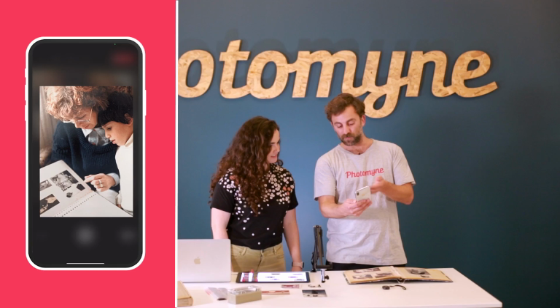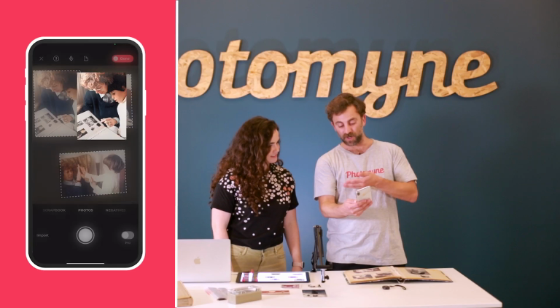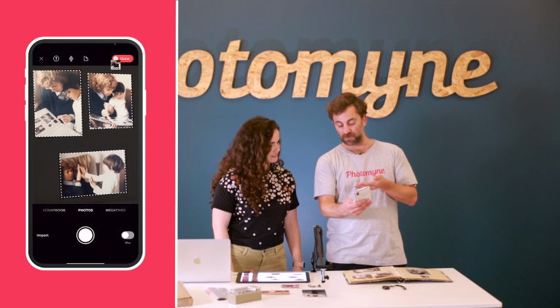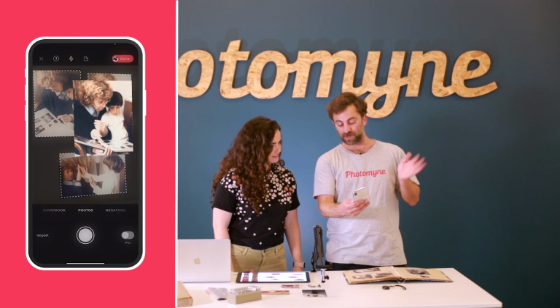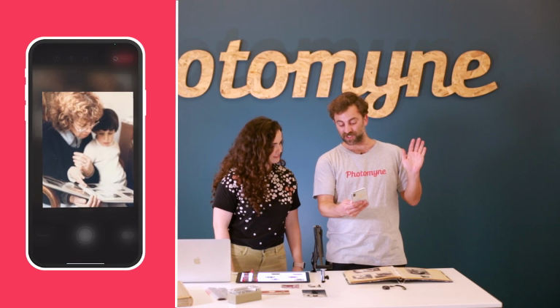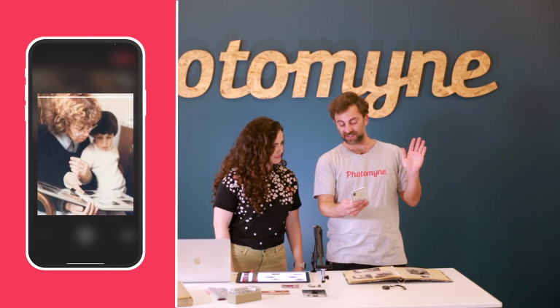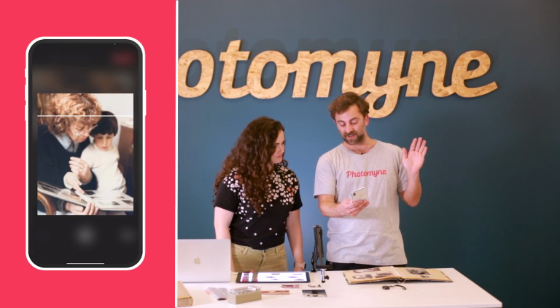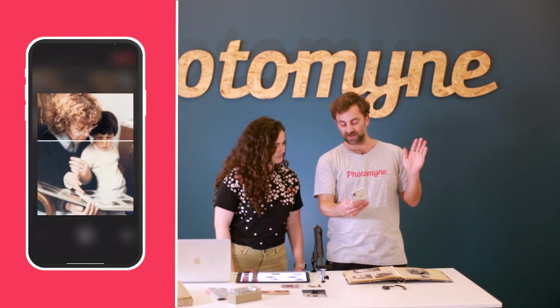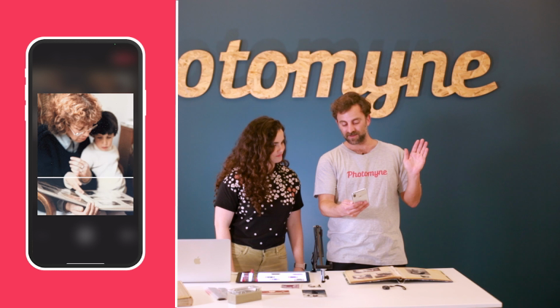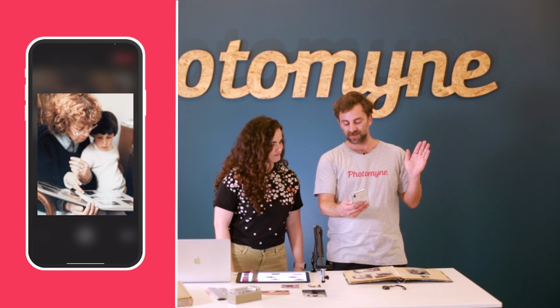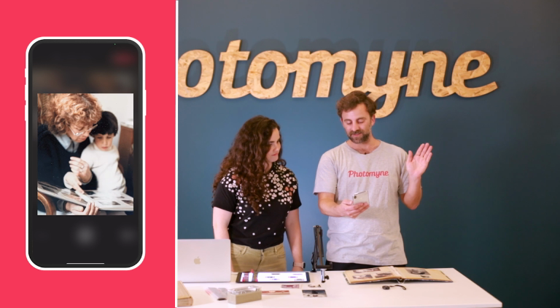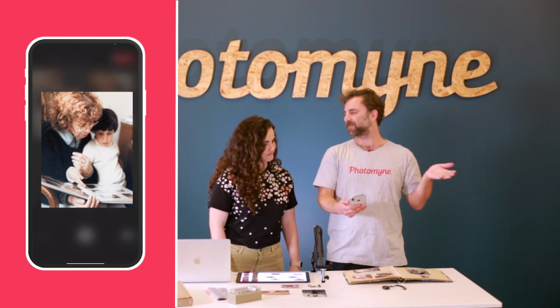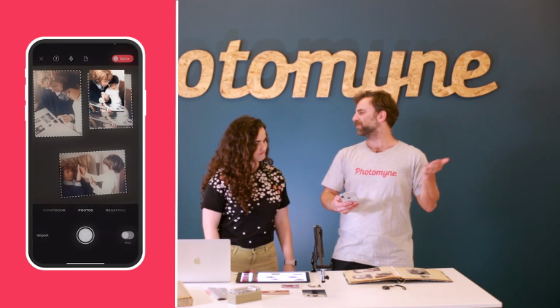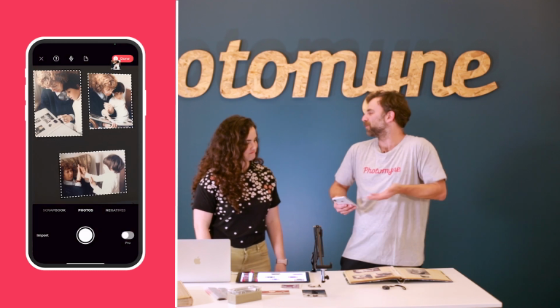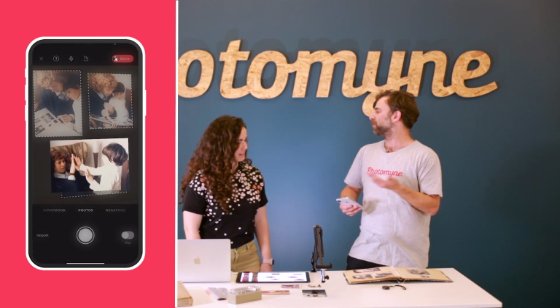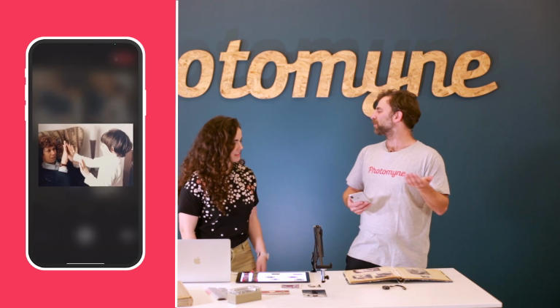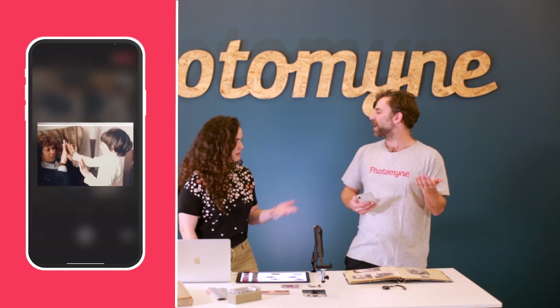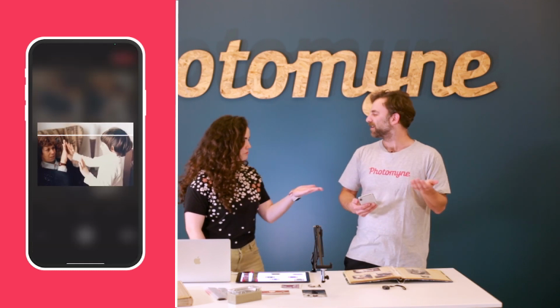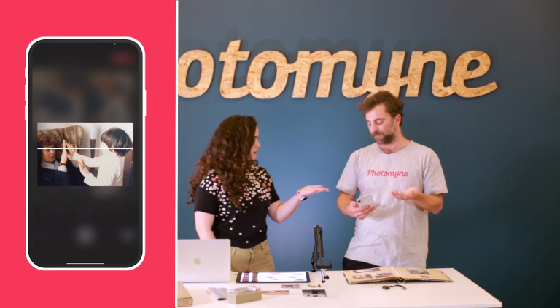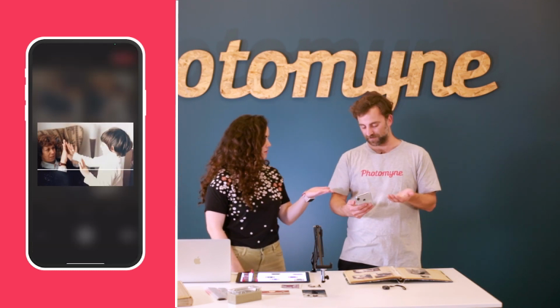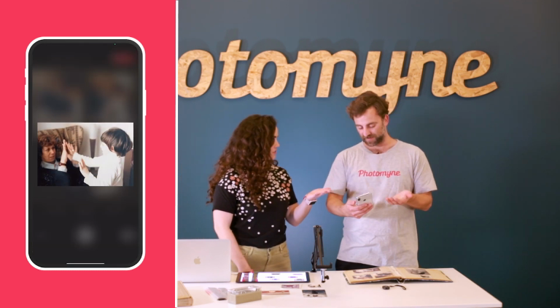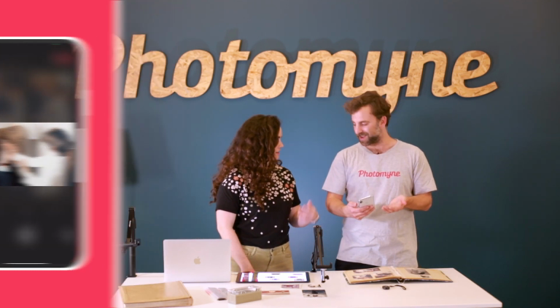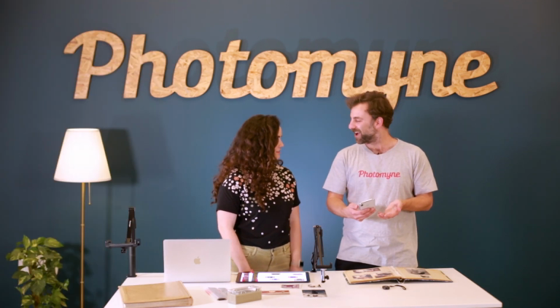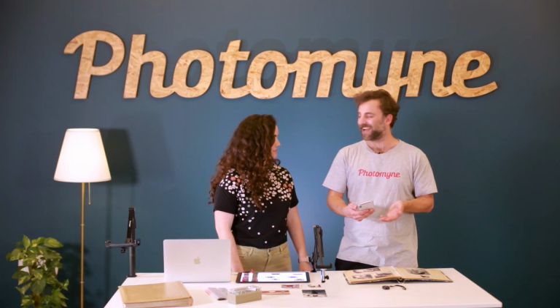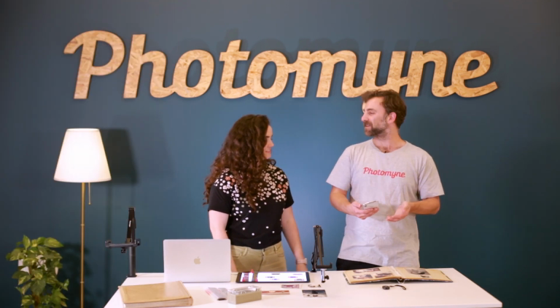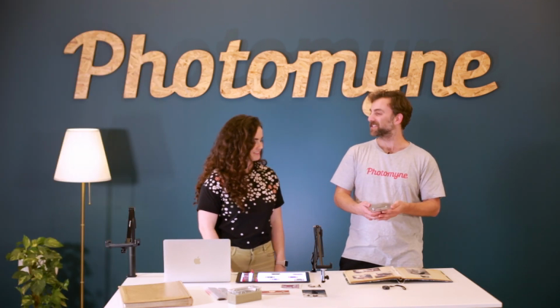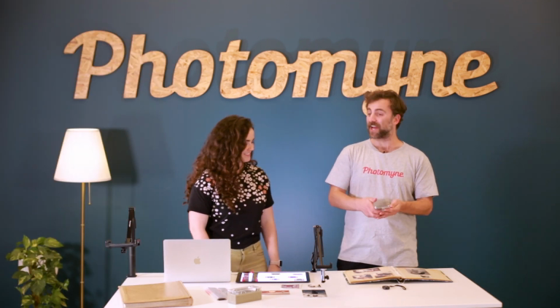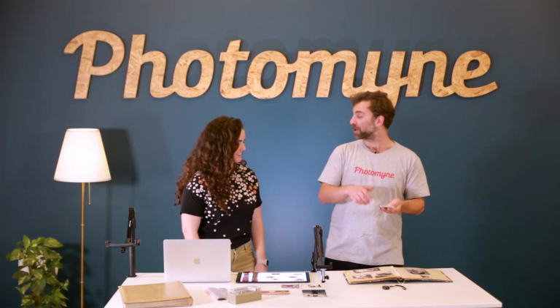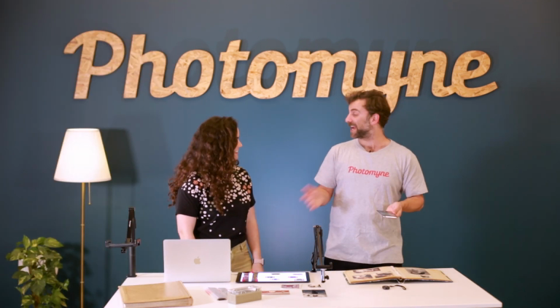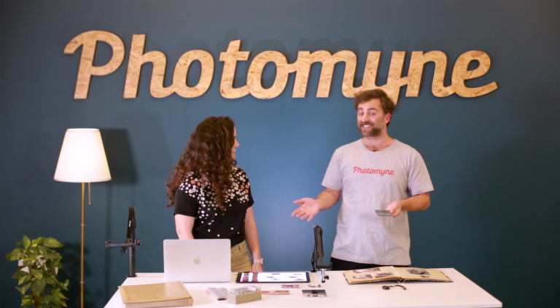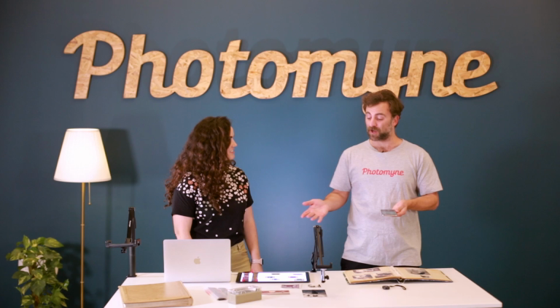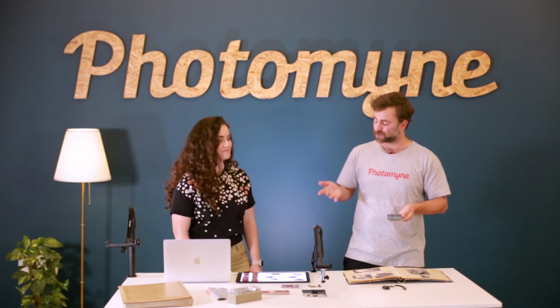One, two, three — just like that. It improves the color just like that too. It's amazing. Yeah, it auto-enhances it also.